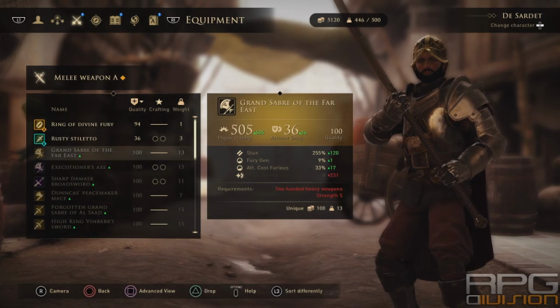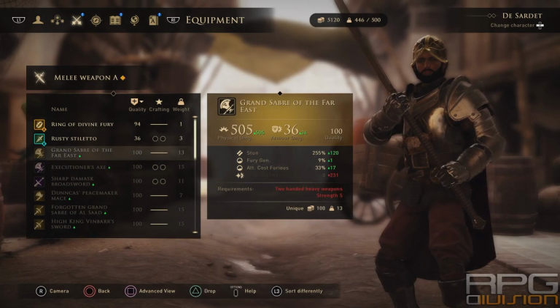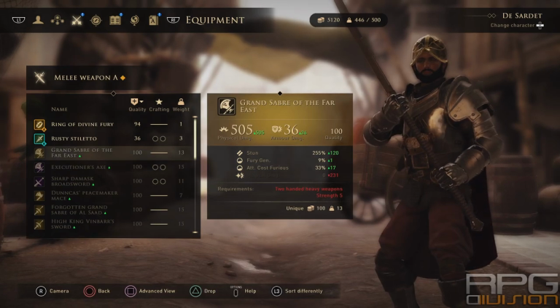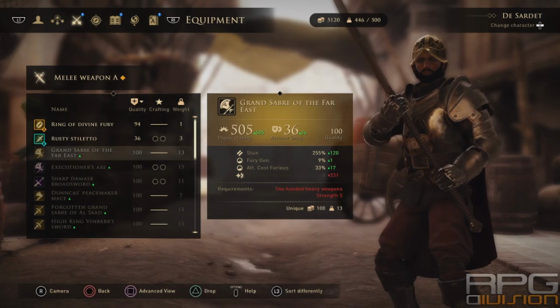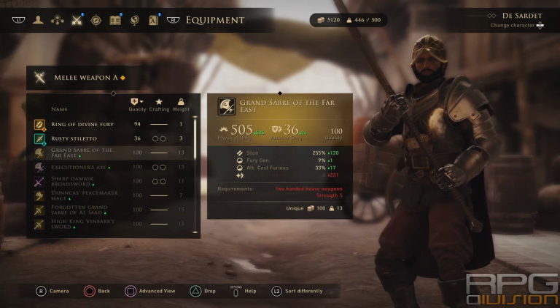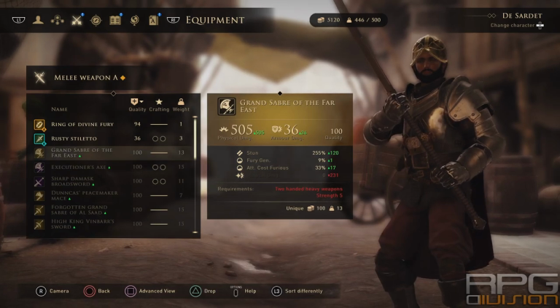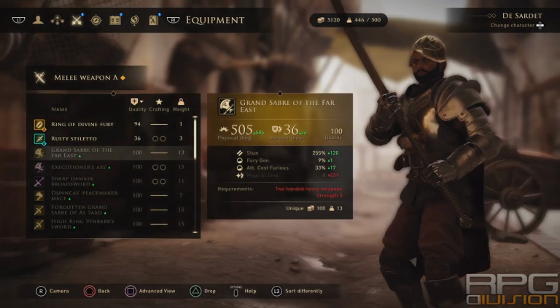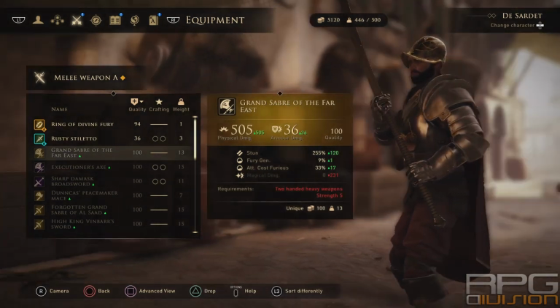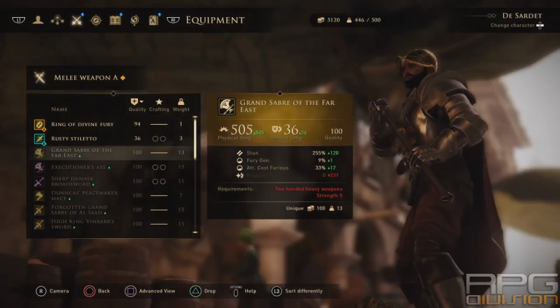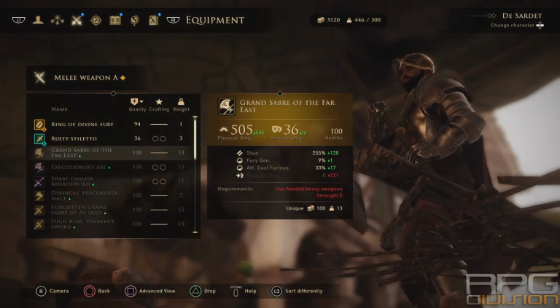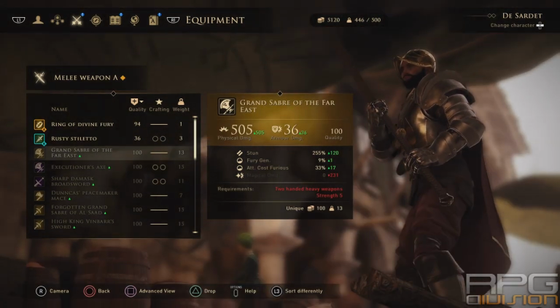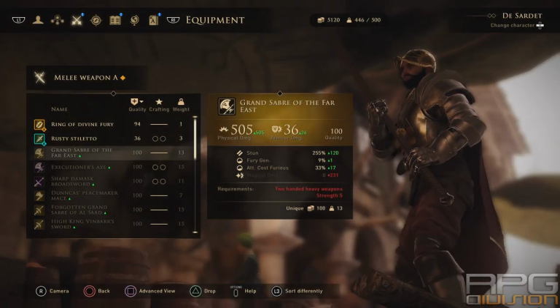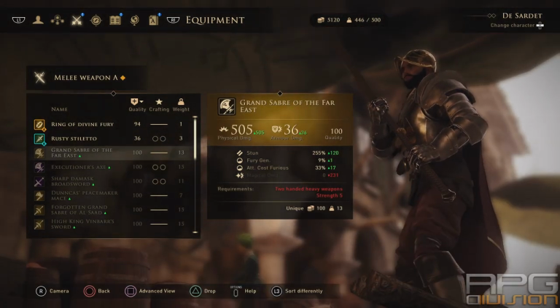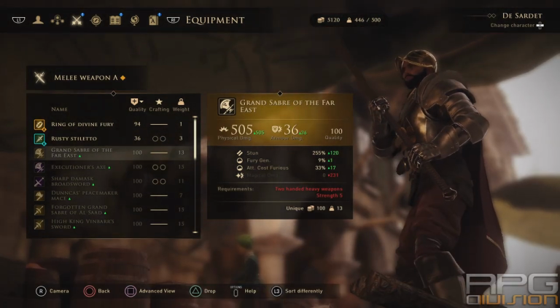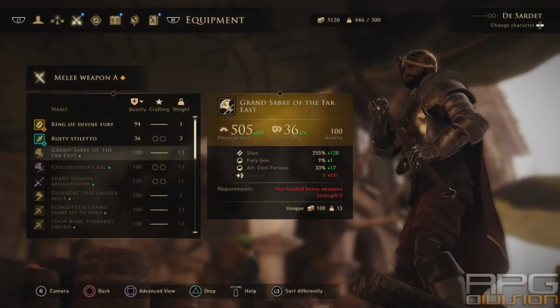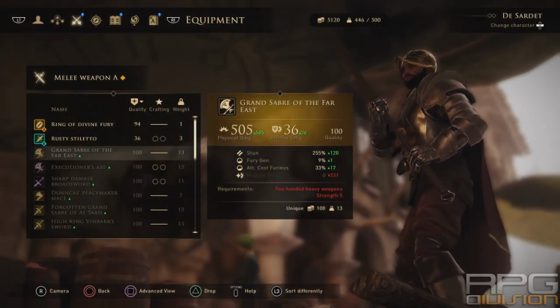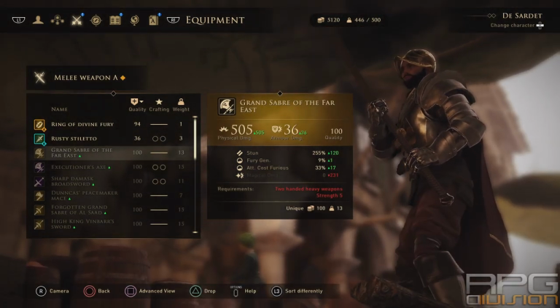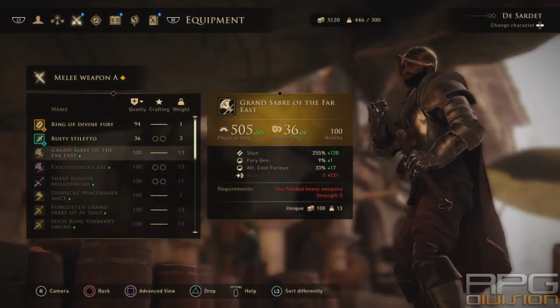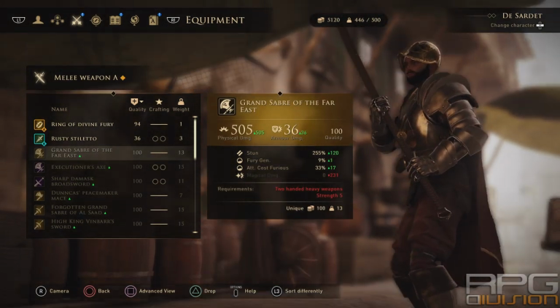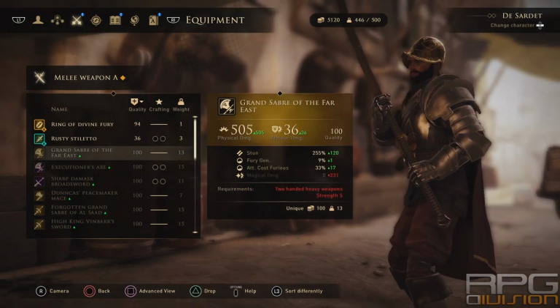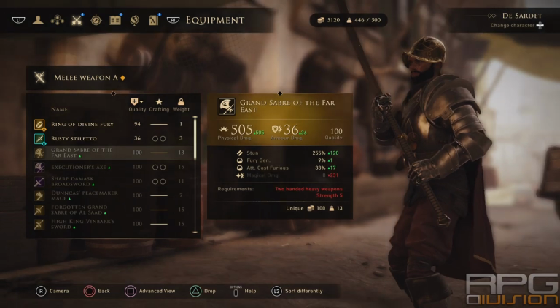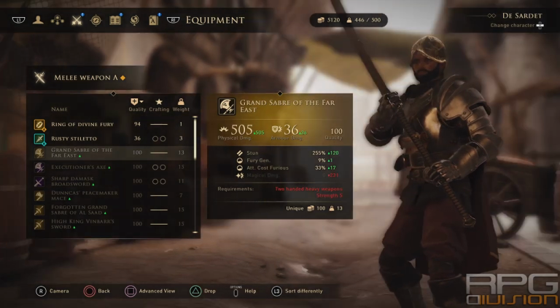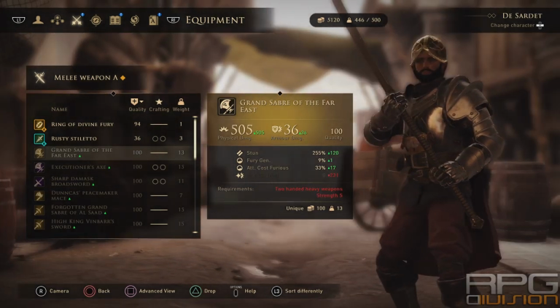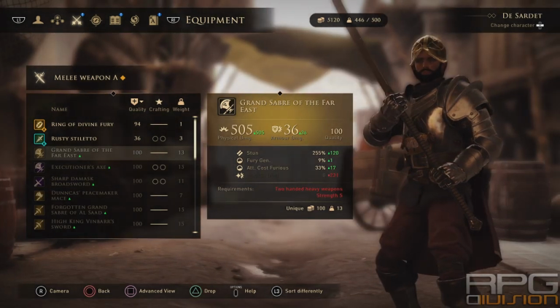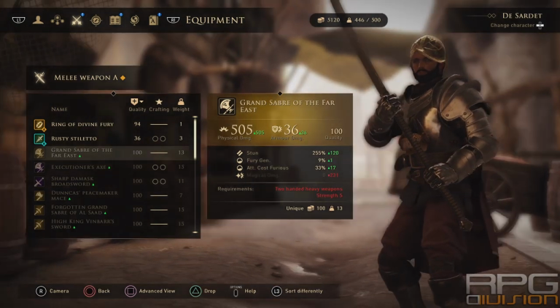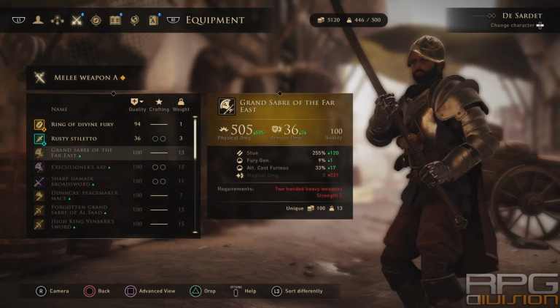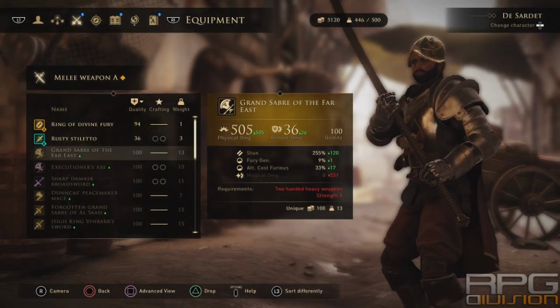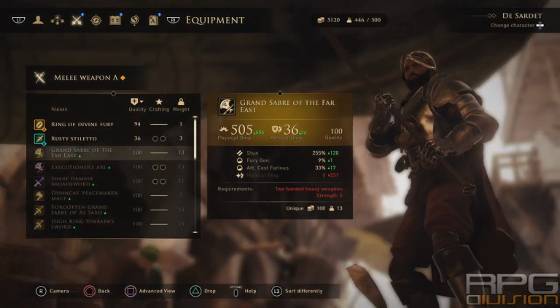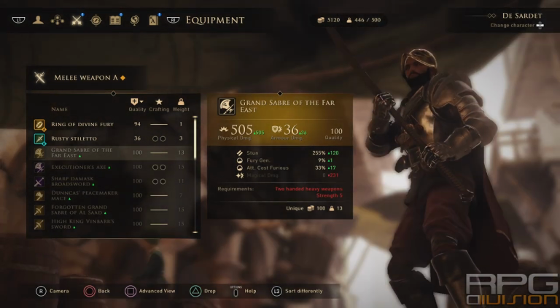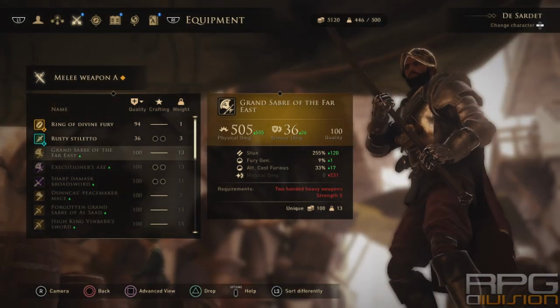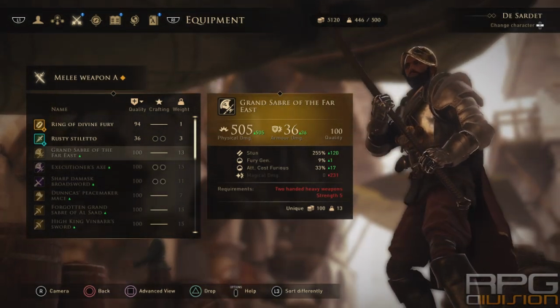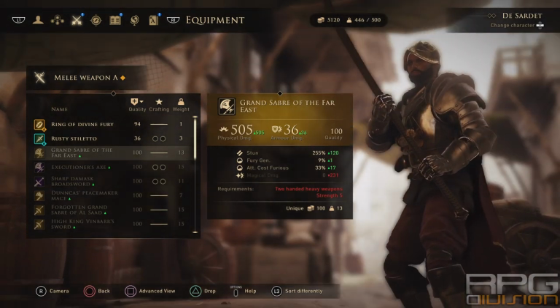Then we have Grand Saber of the Far East. This is given to you as a faction reward for reaching friendly status with Knots.